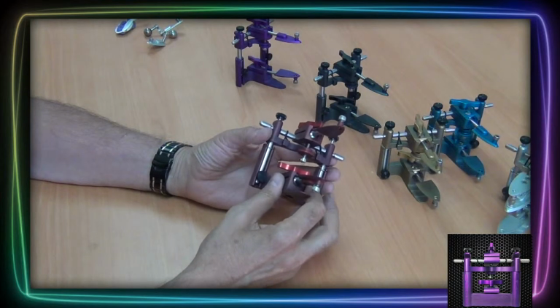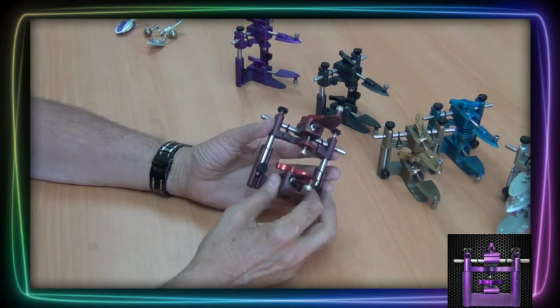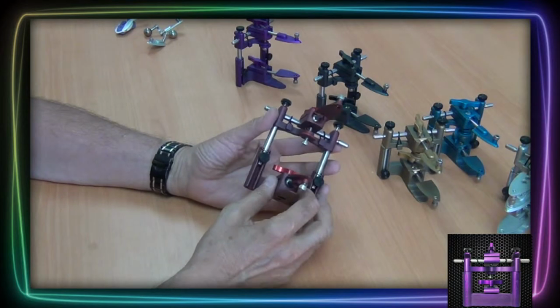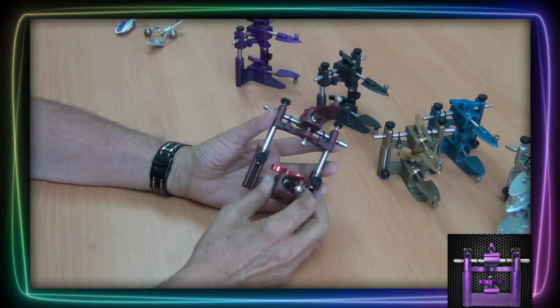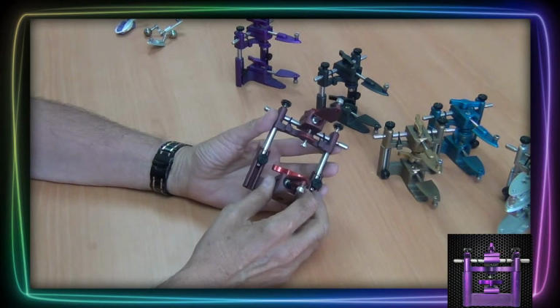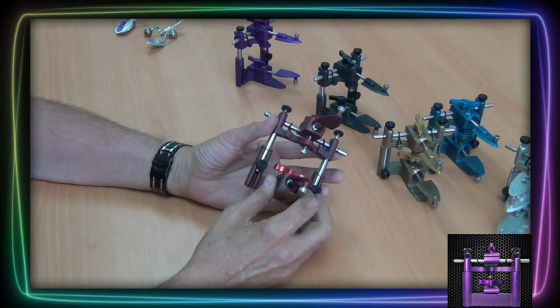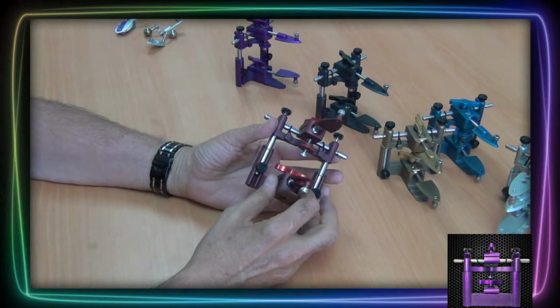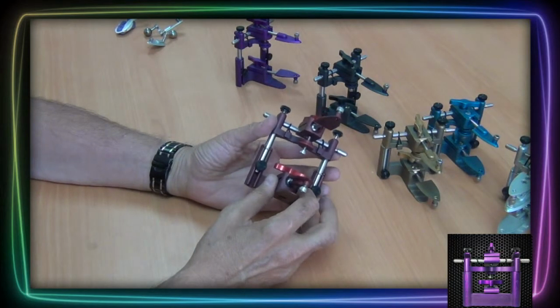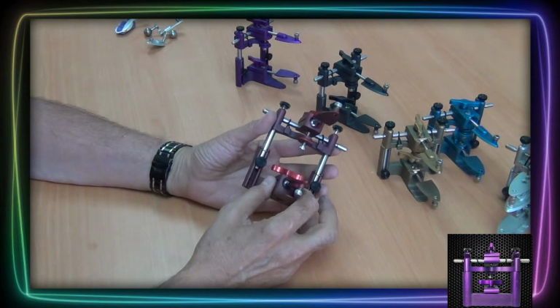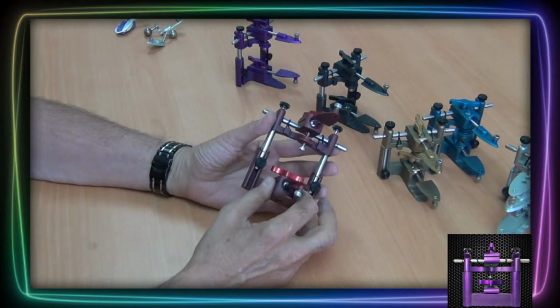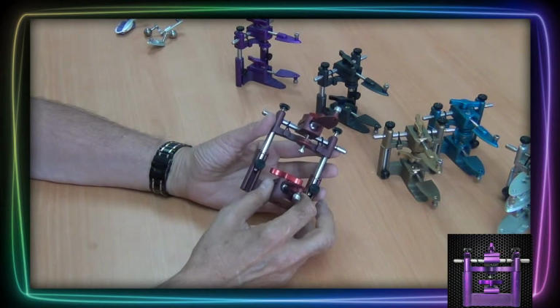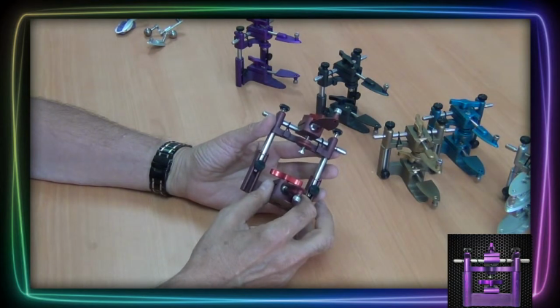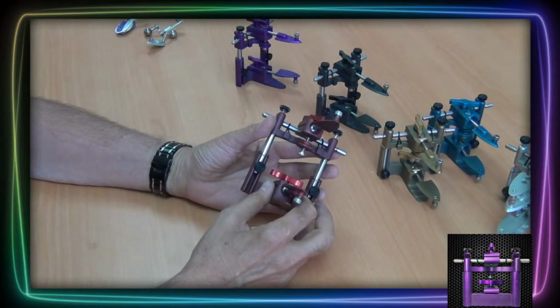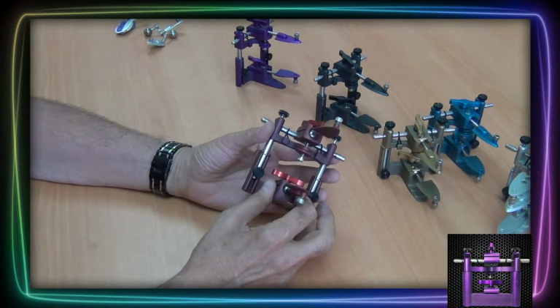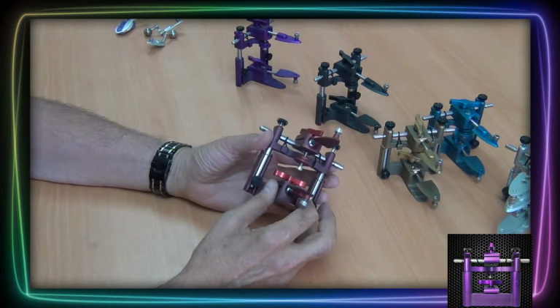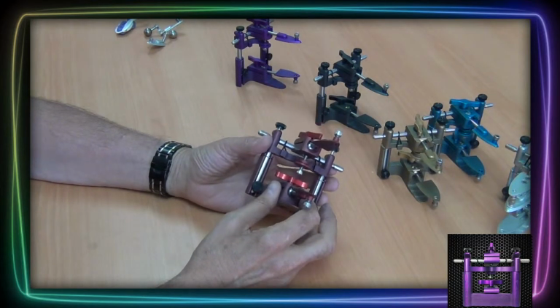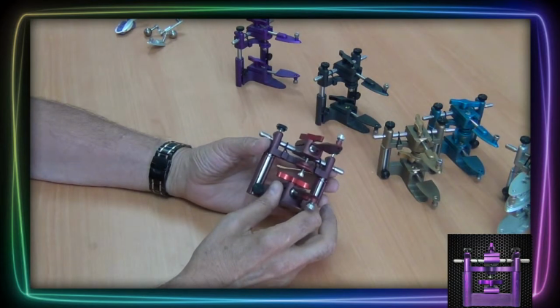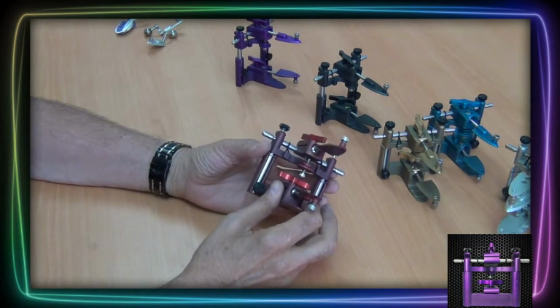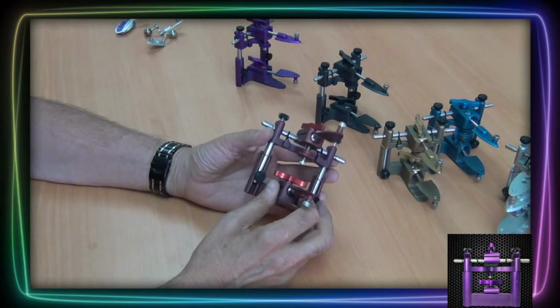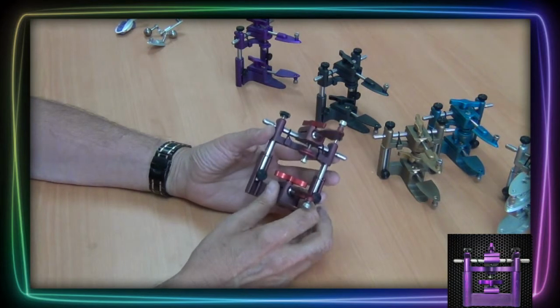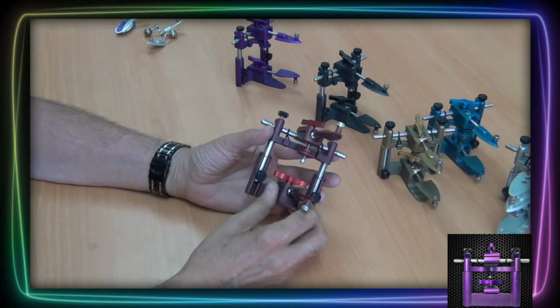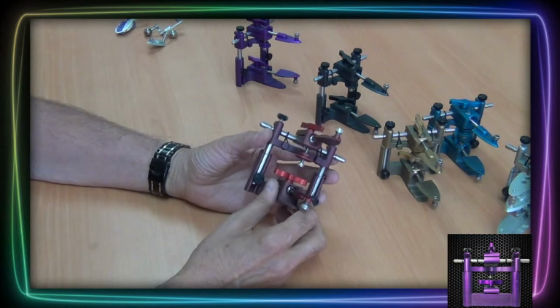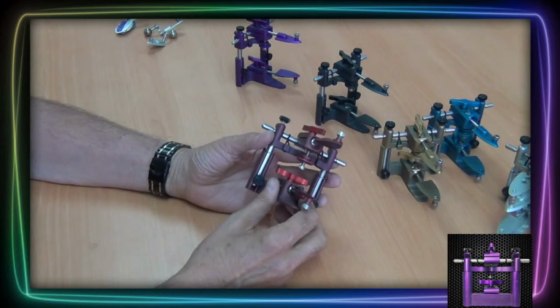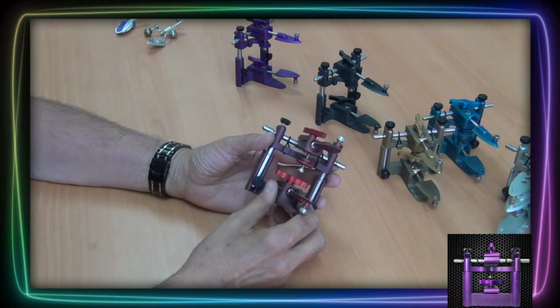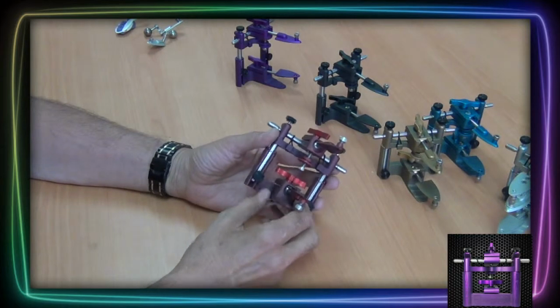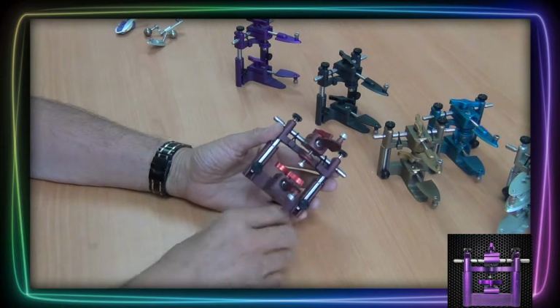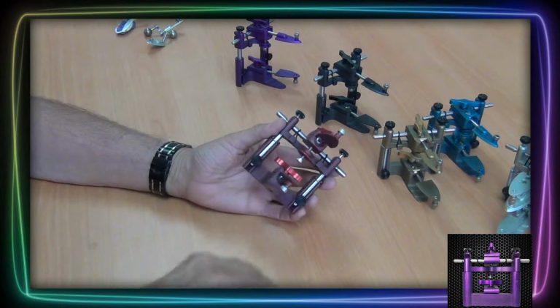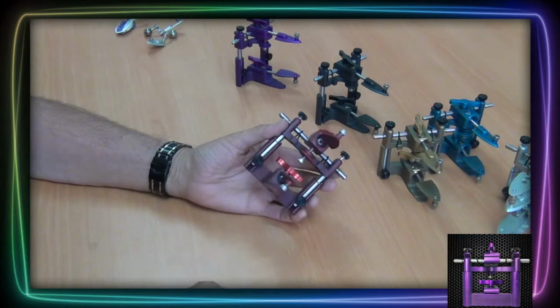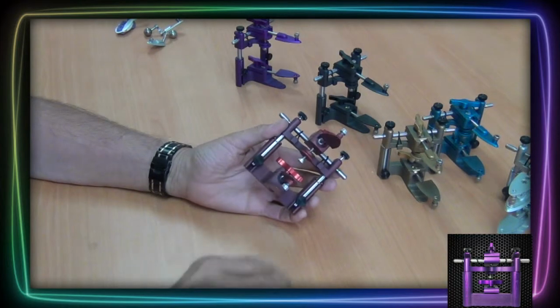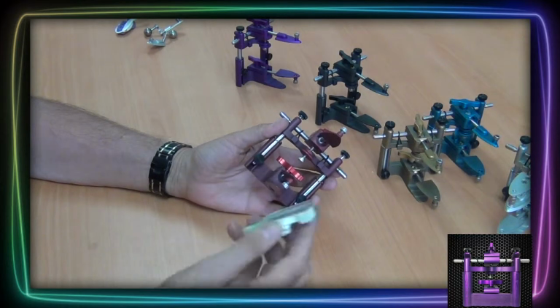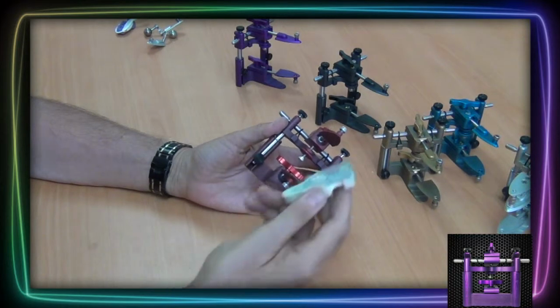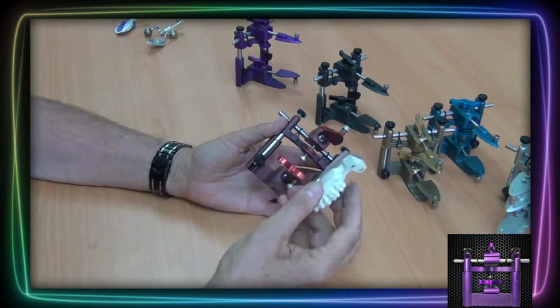As shown in another video demonstration, the Articulator works smoothly with the iTero Mono System.